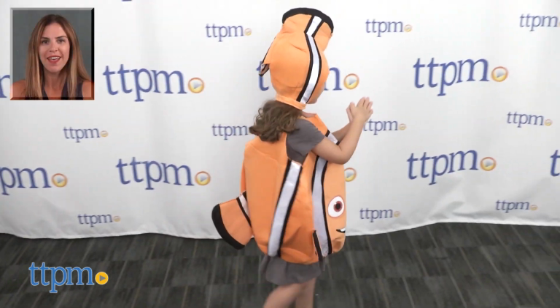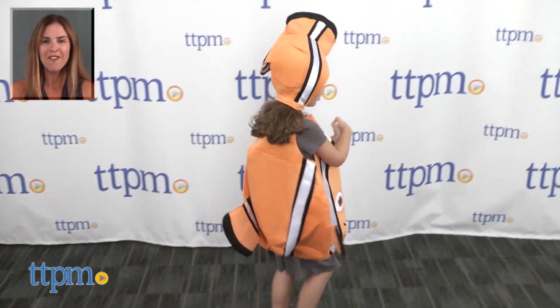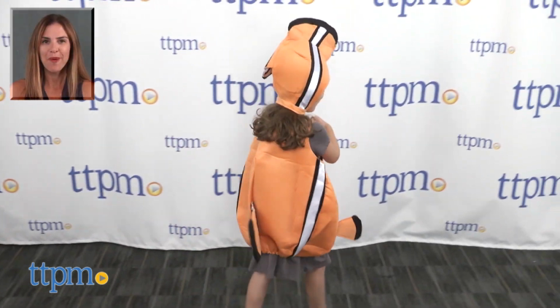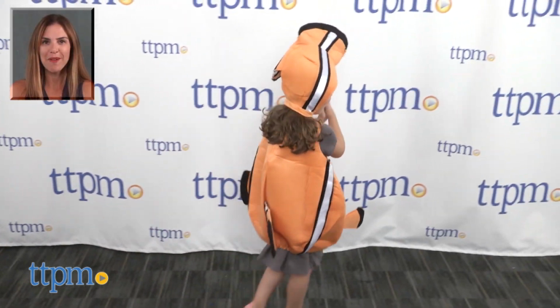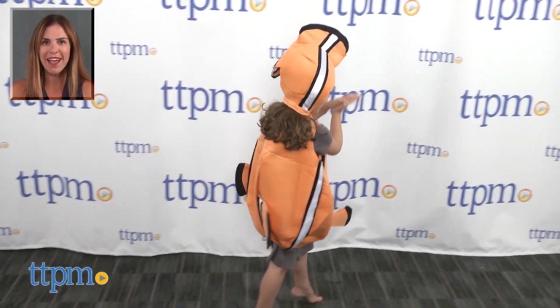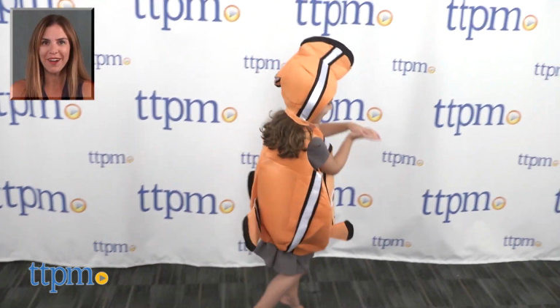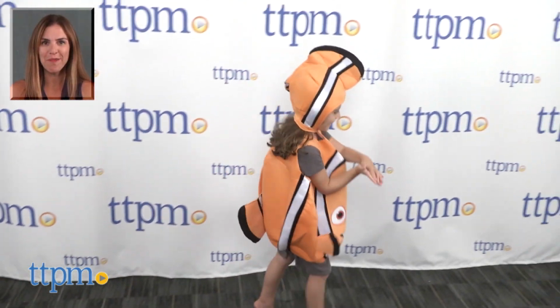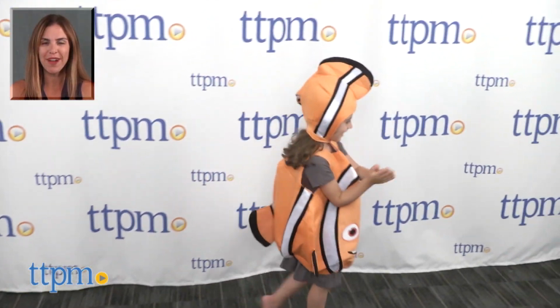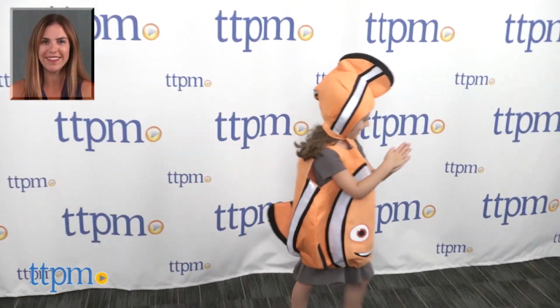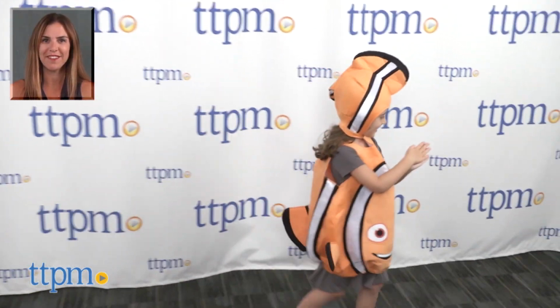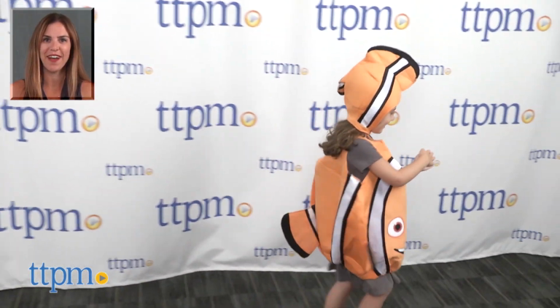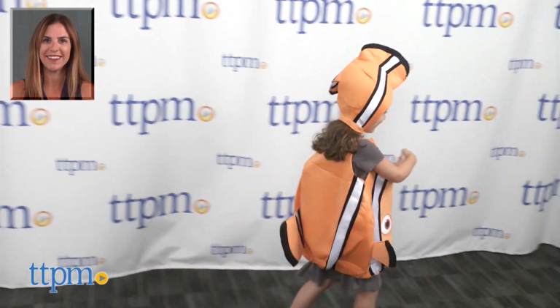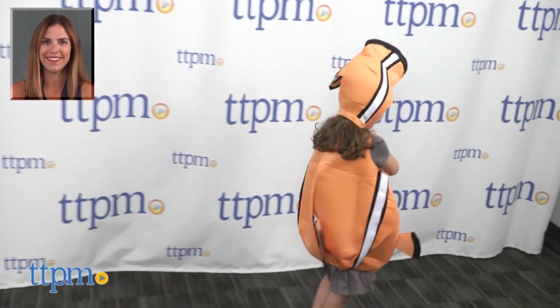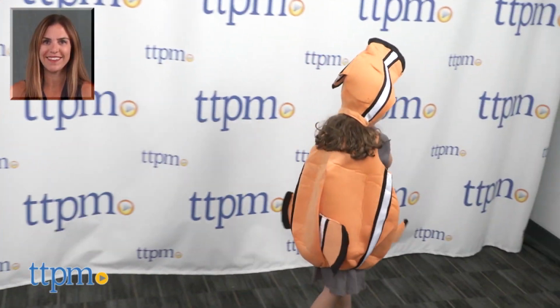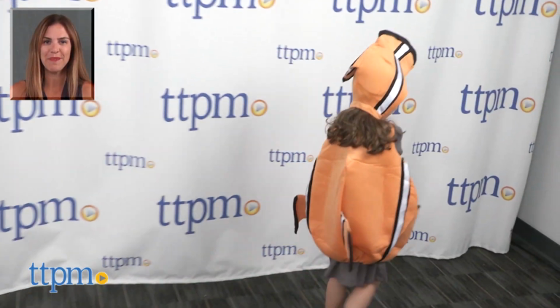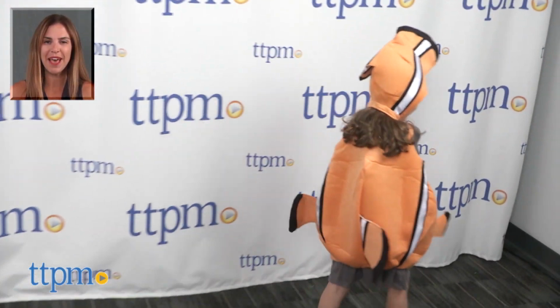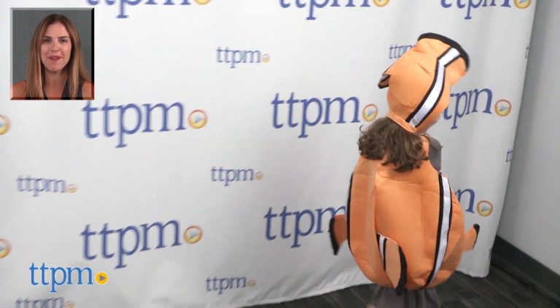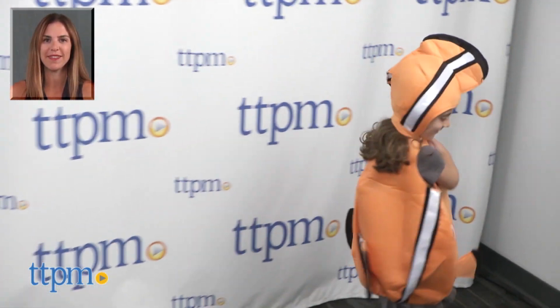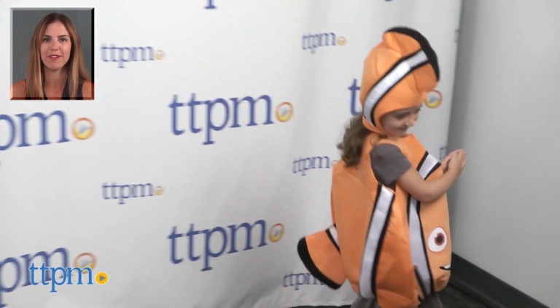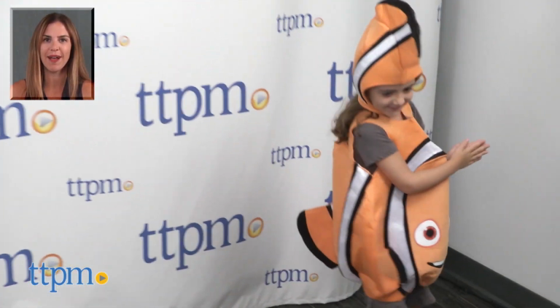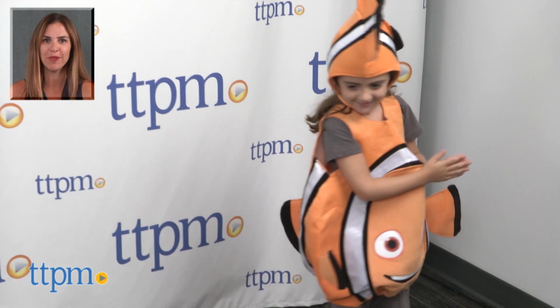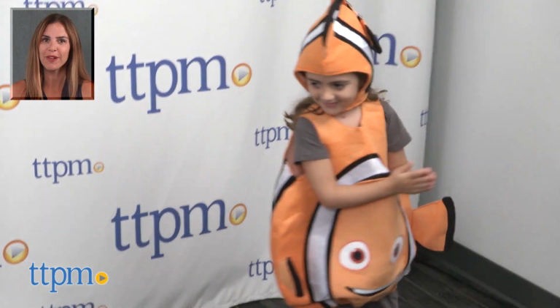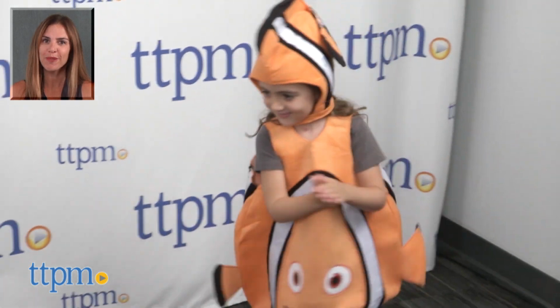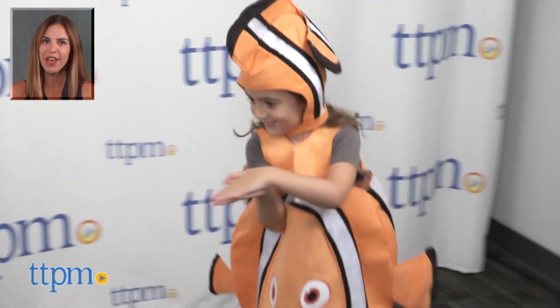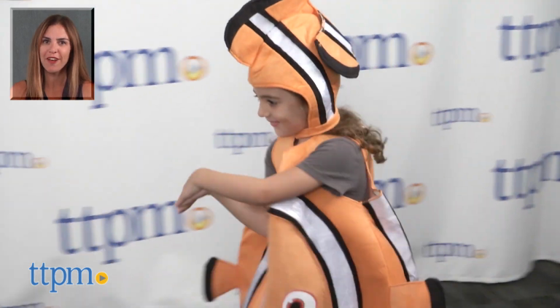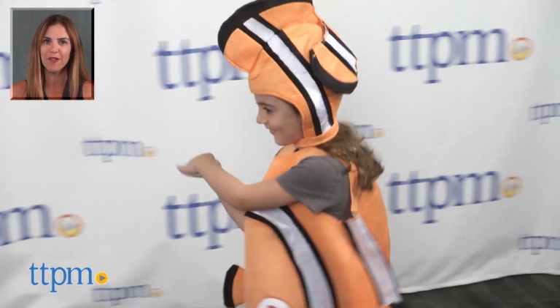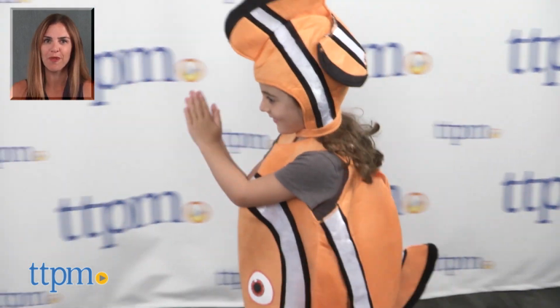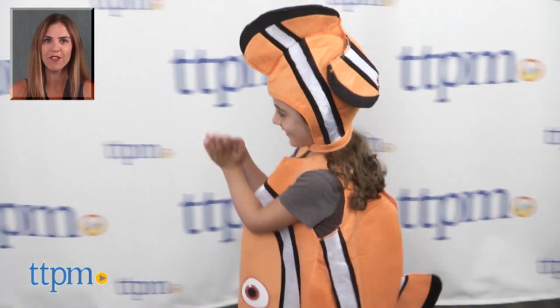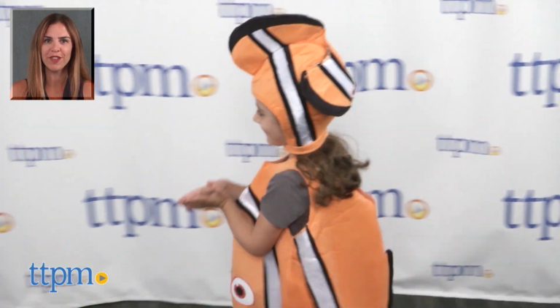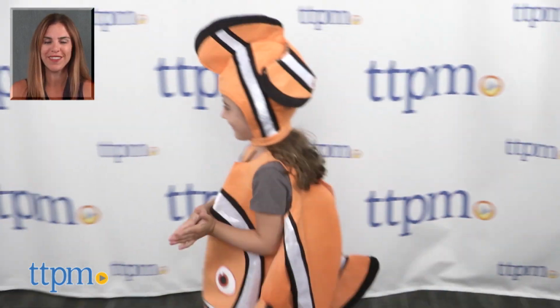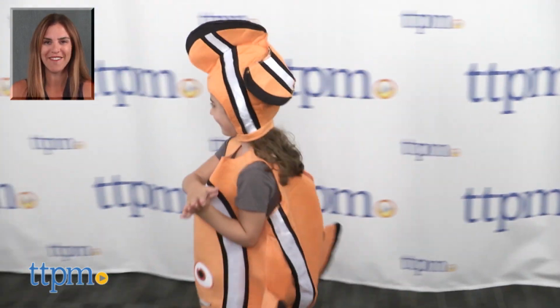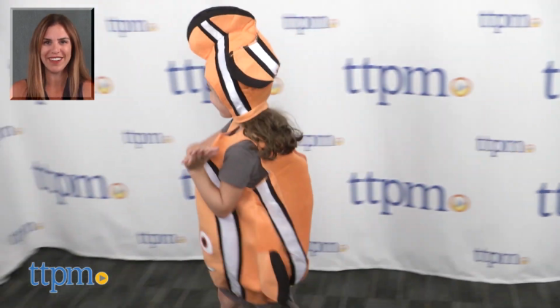For where to buy and current prices, find us at TTPM and subscribe to our YouTube channel for more reviews every day.